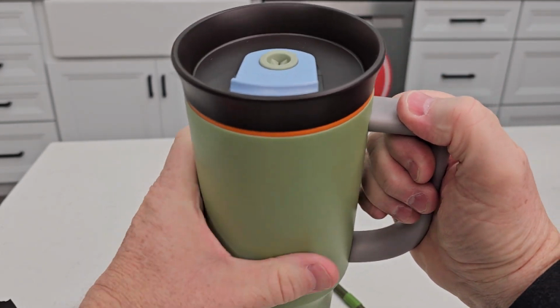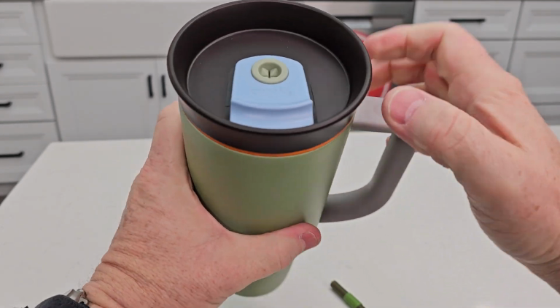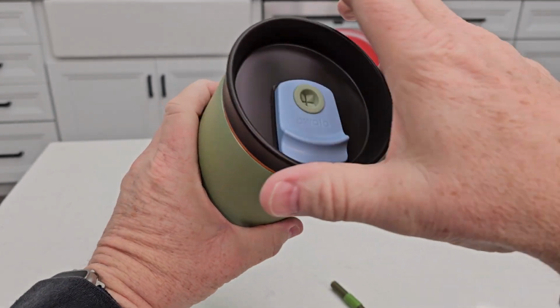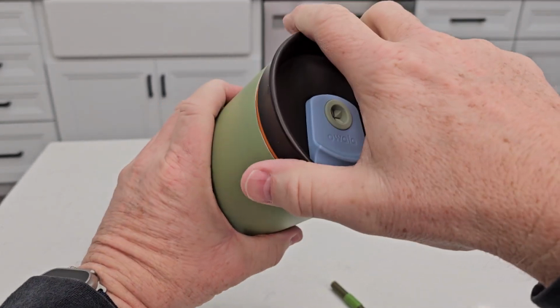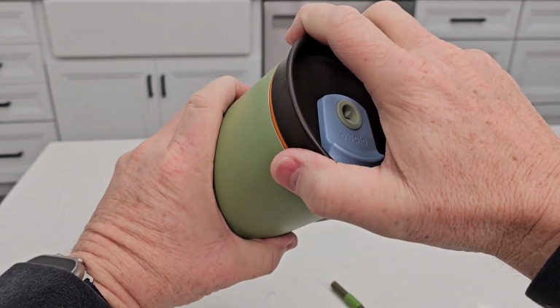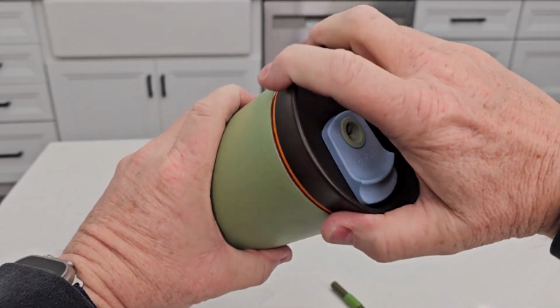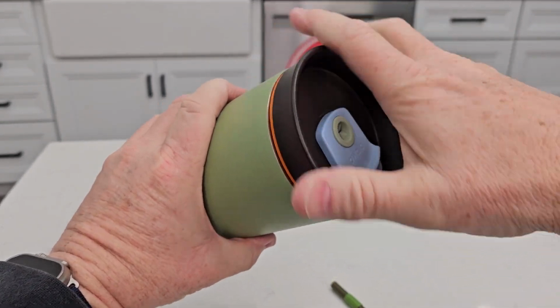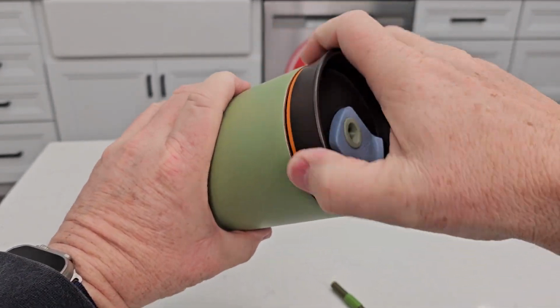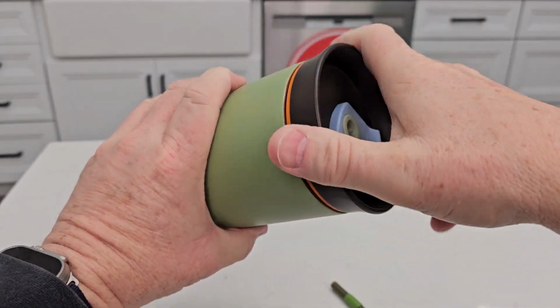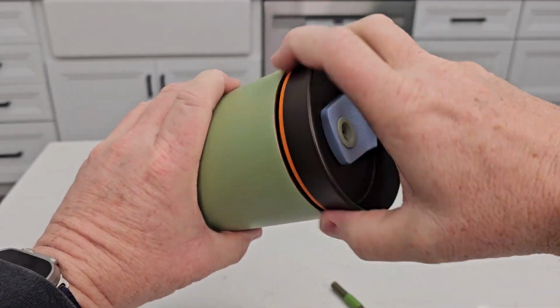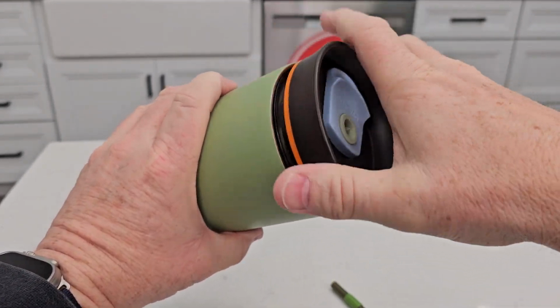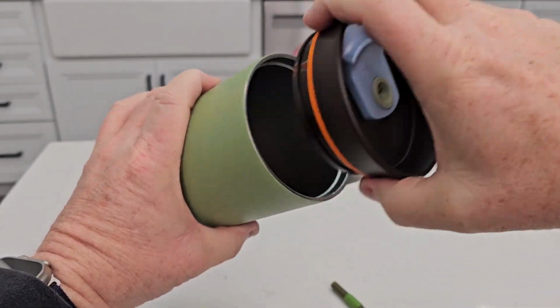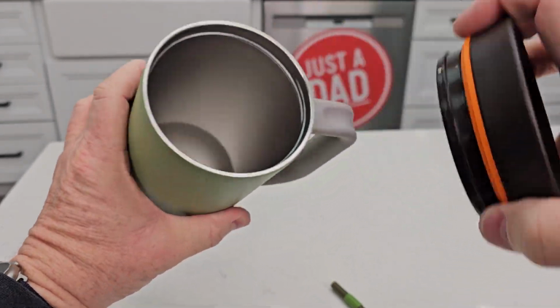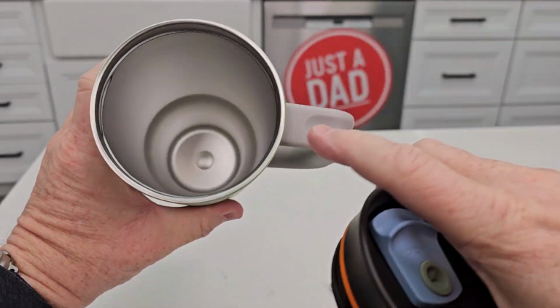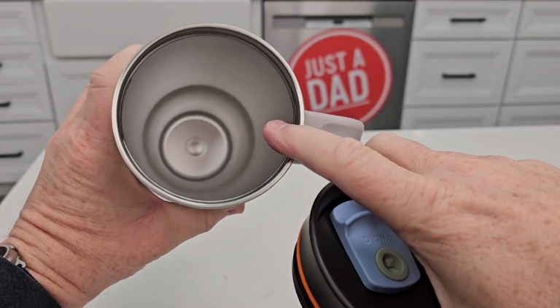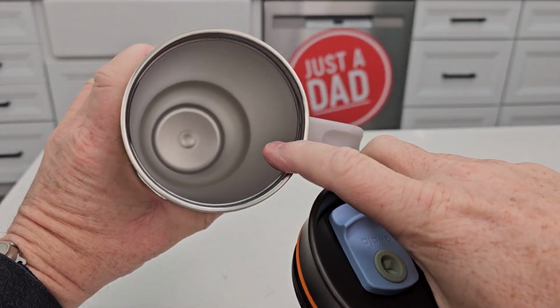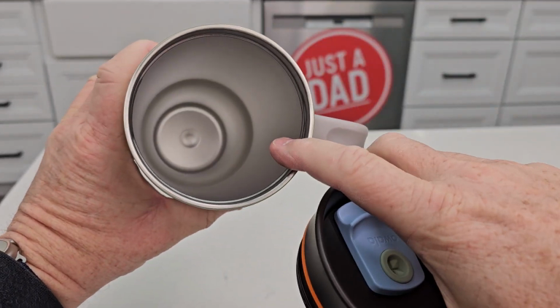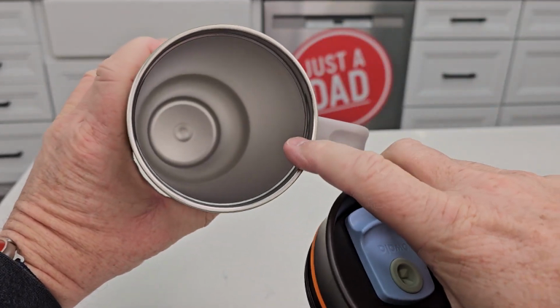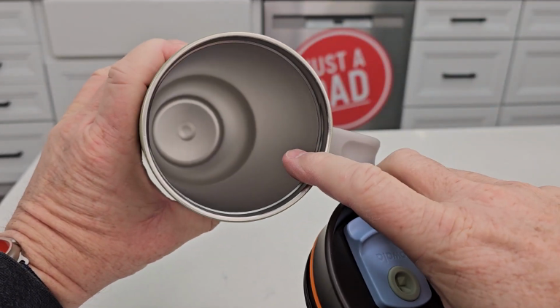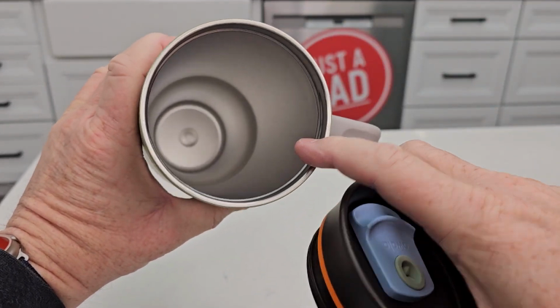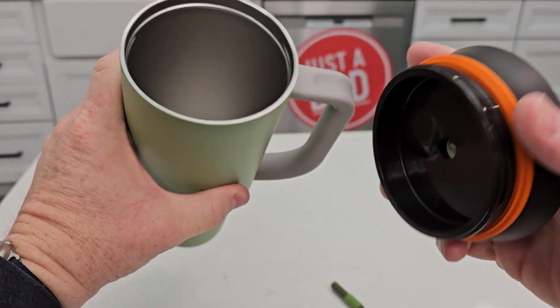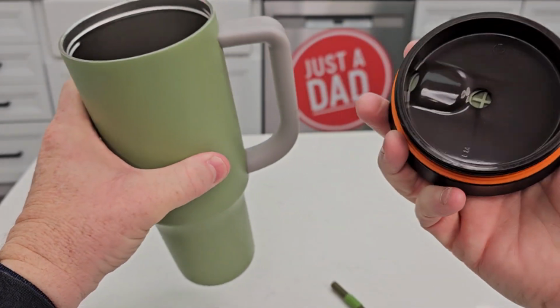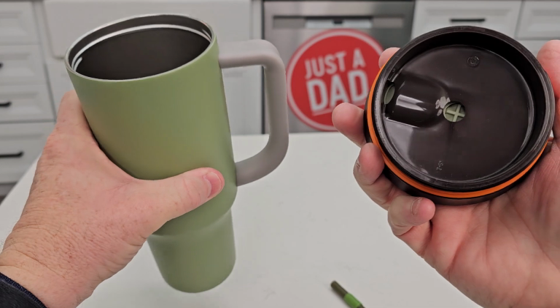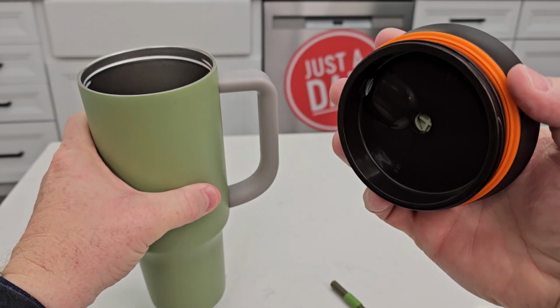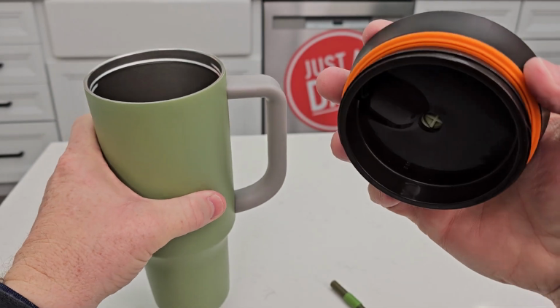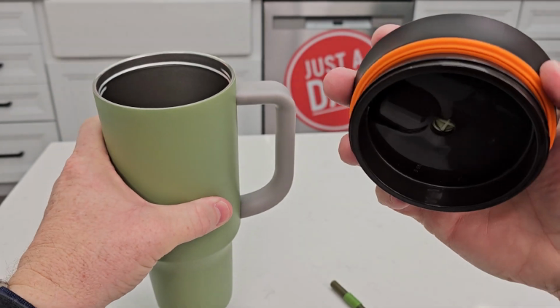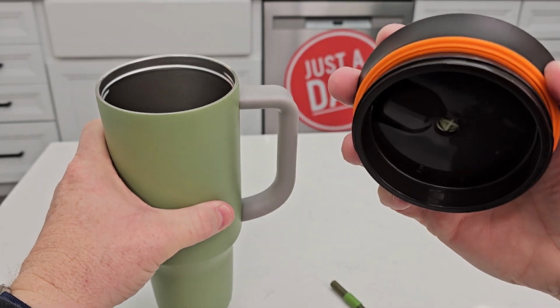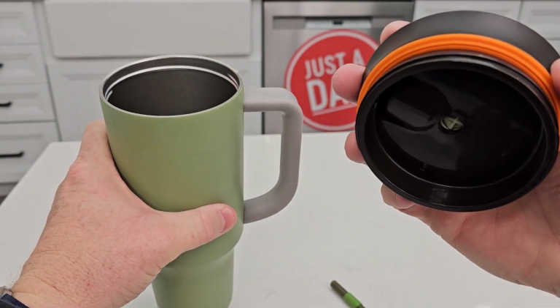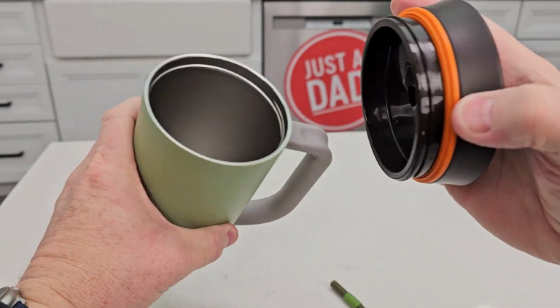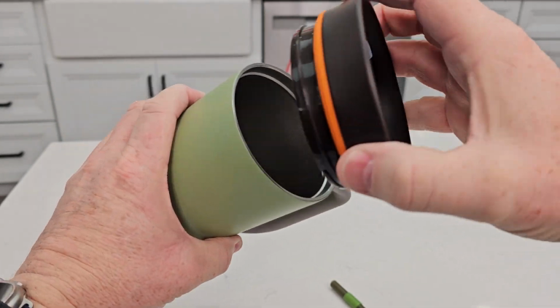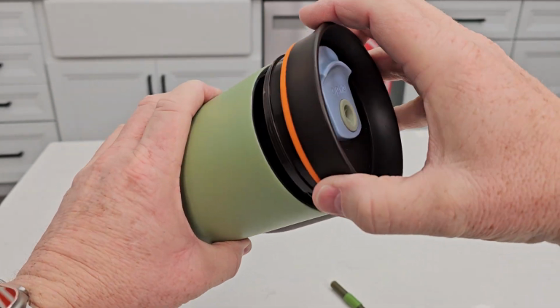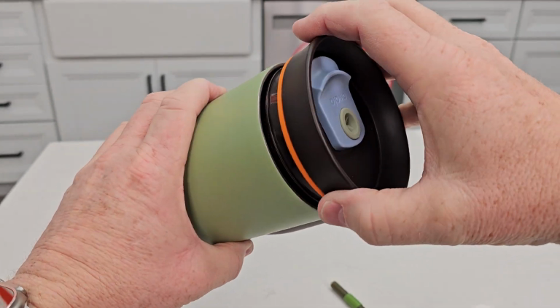I can take this off. It's double wall insulated — it's going to keep your drink nice and cold. There is an O-ring right there.